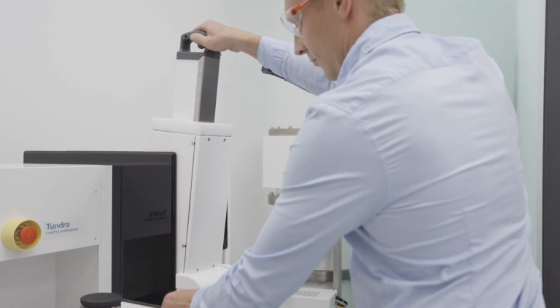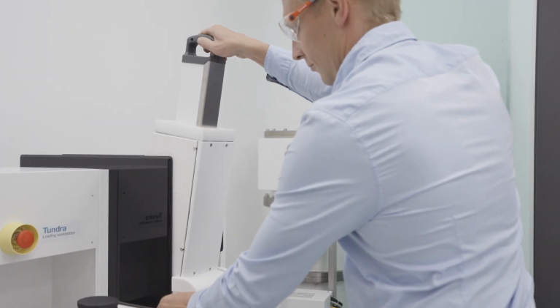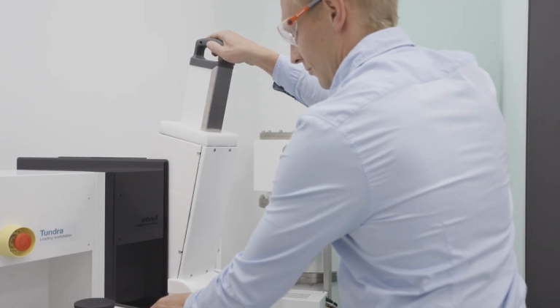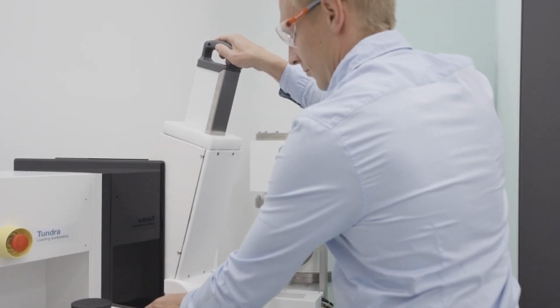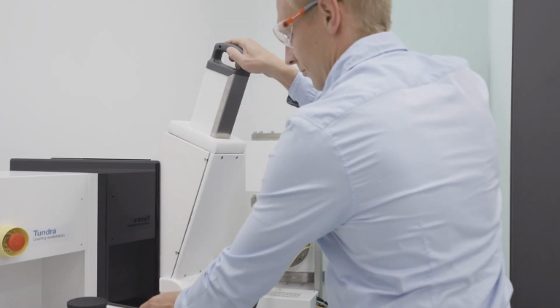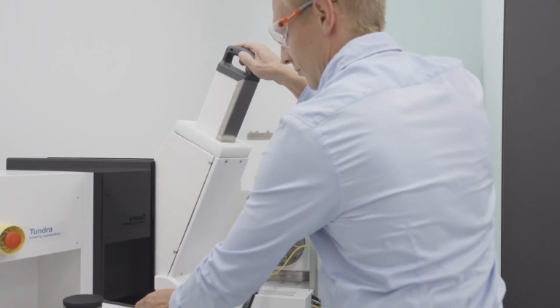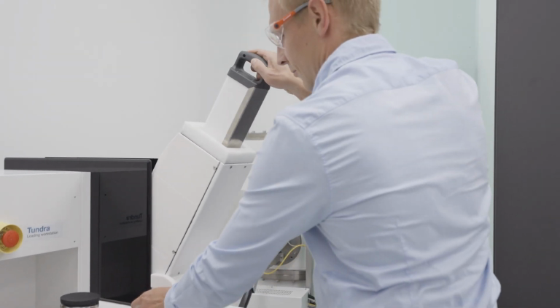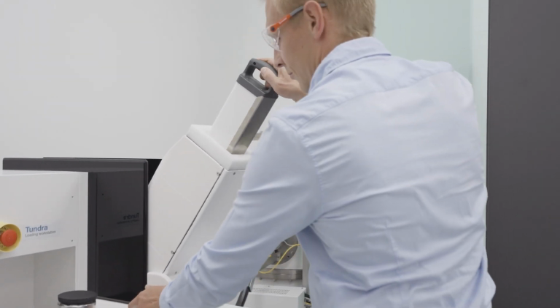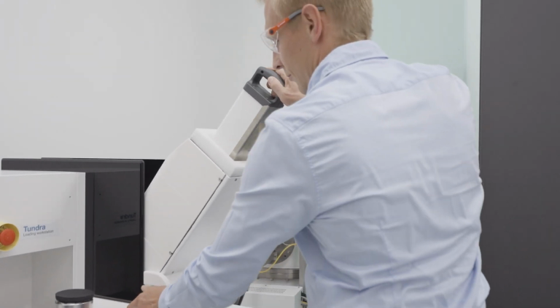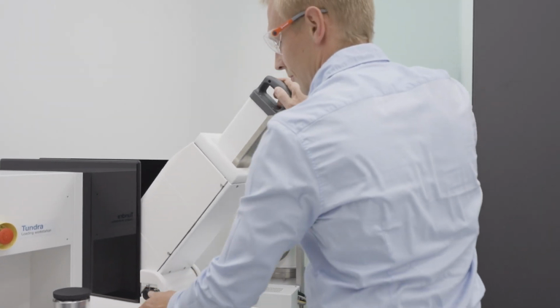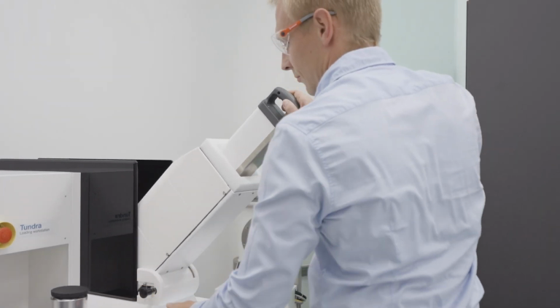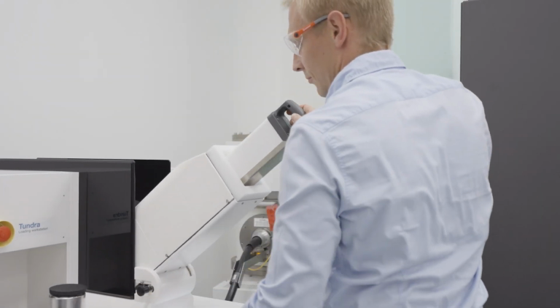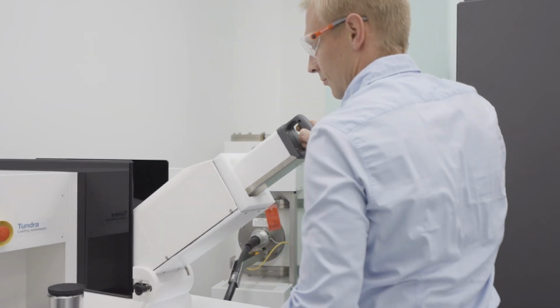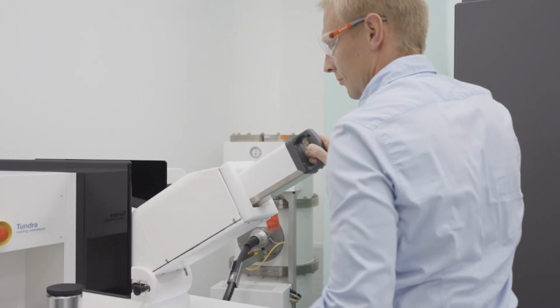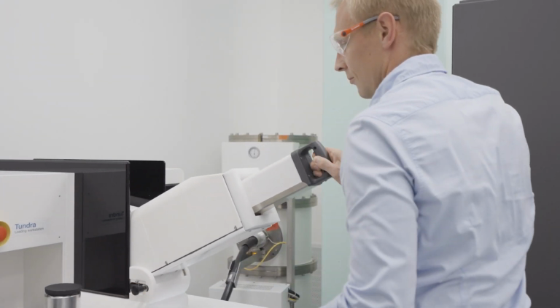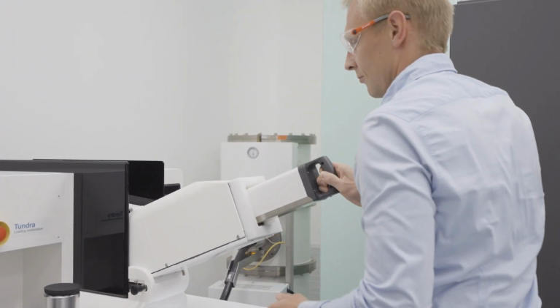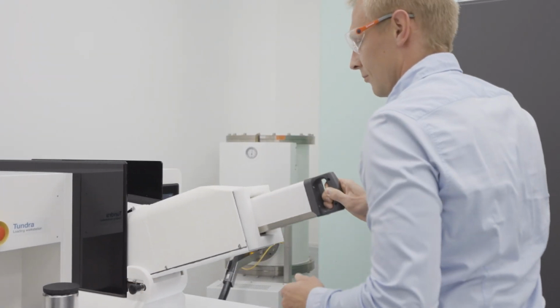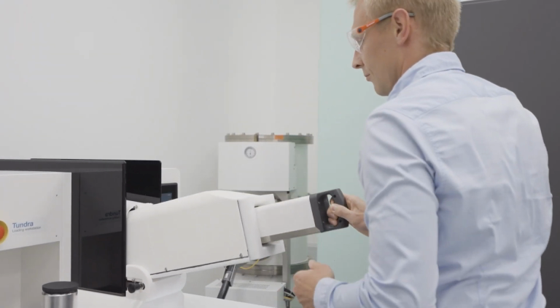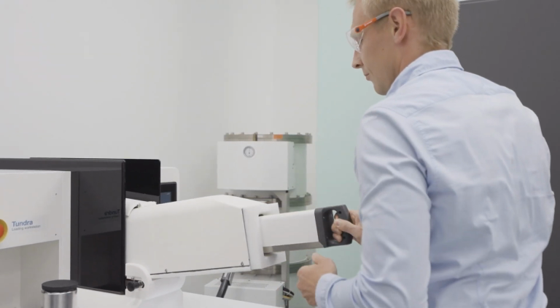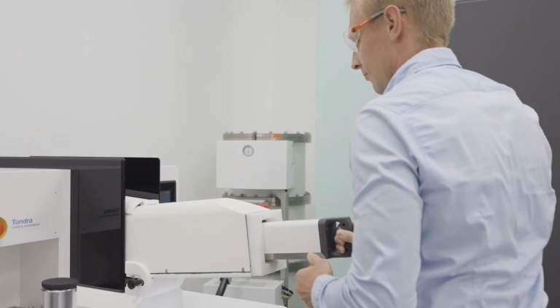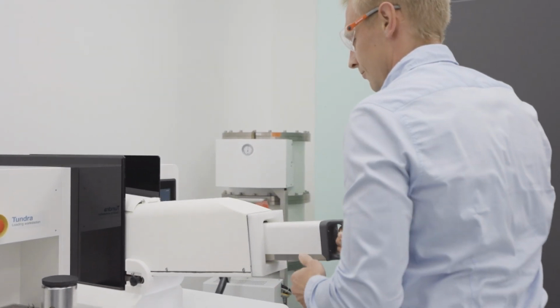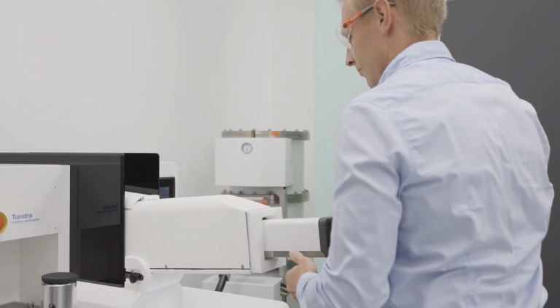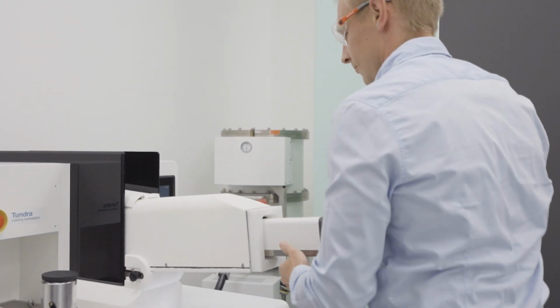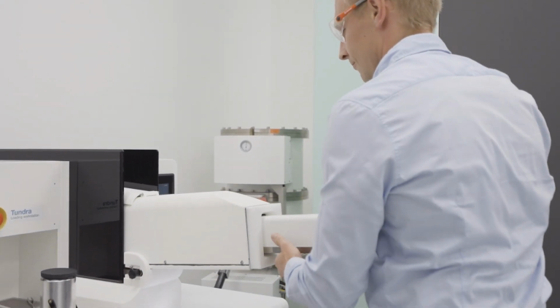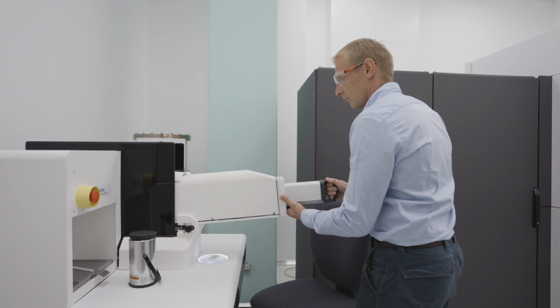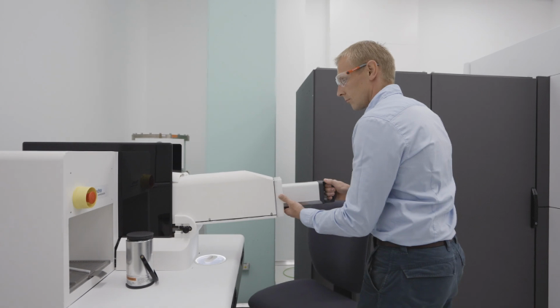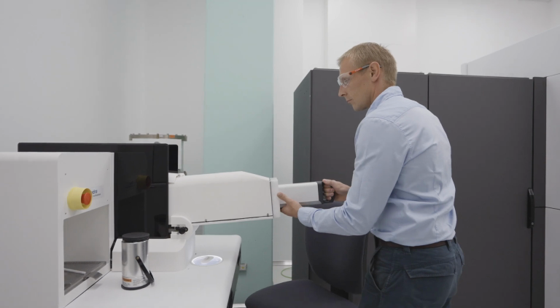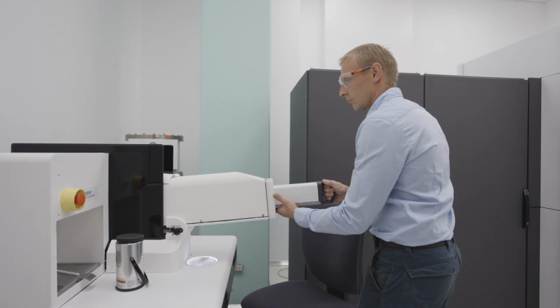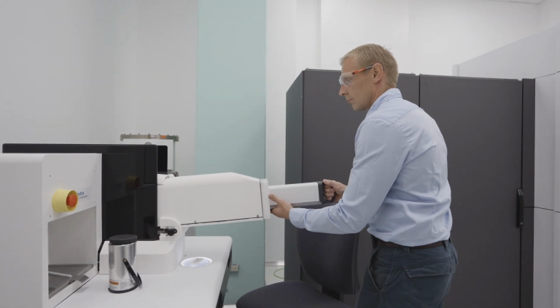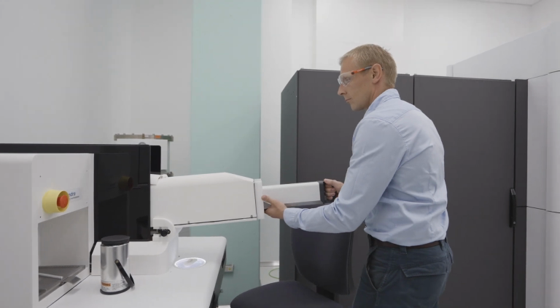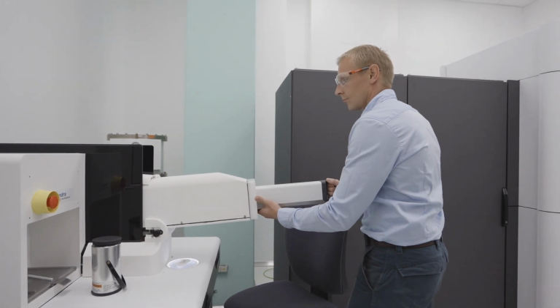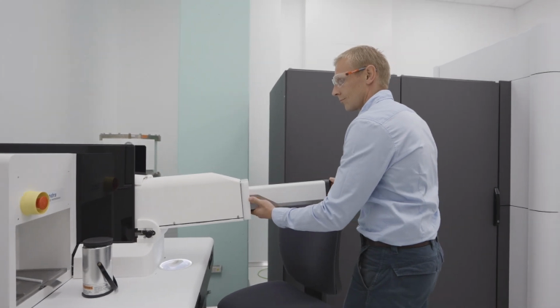However, with this semi-automated loader I had a chance to test today, it is much simpler and less stressful.